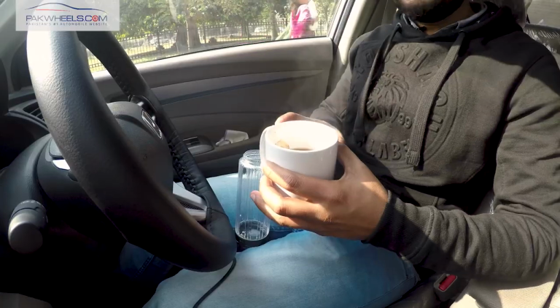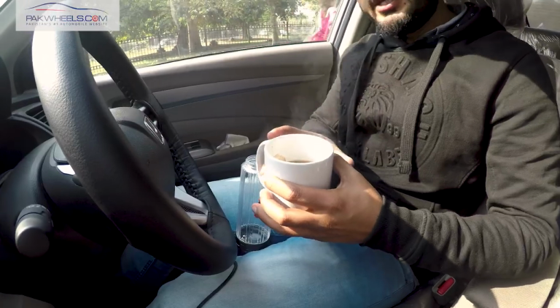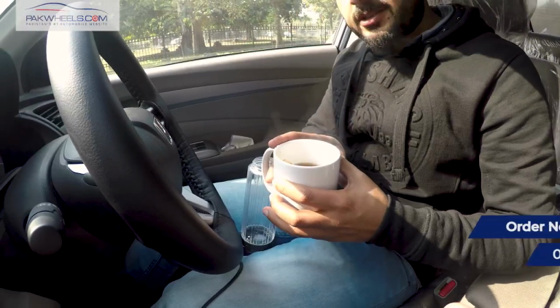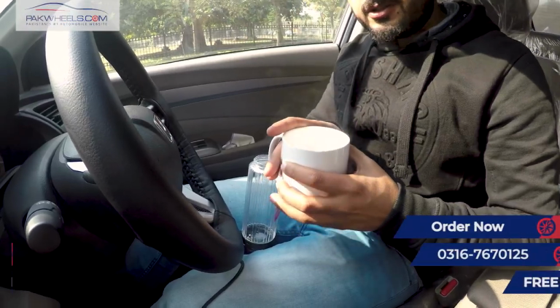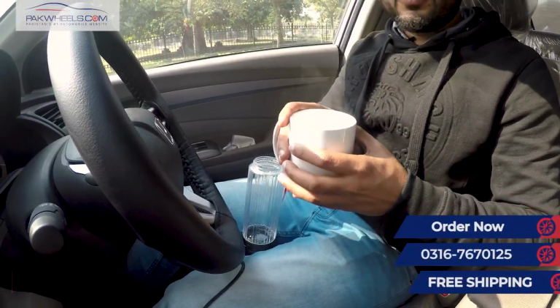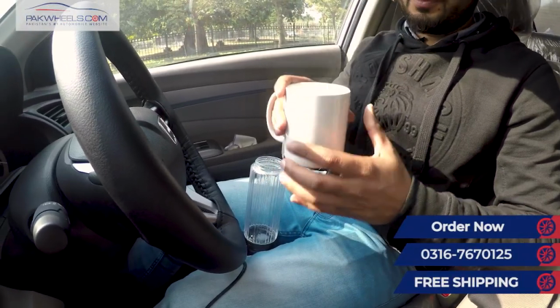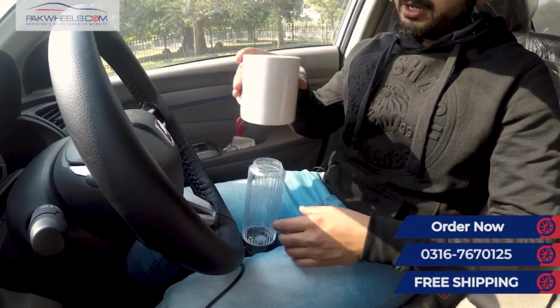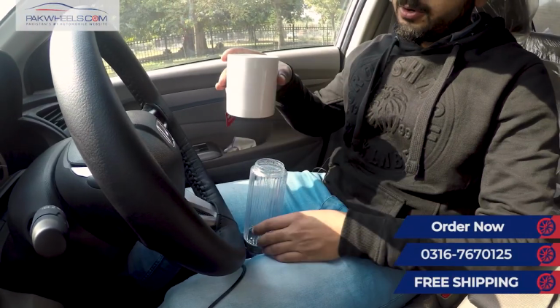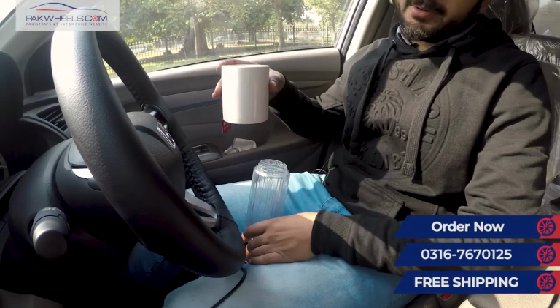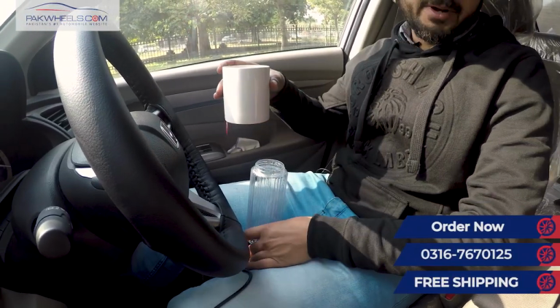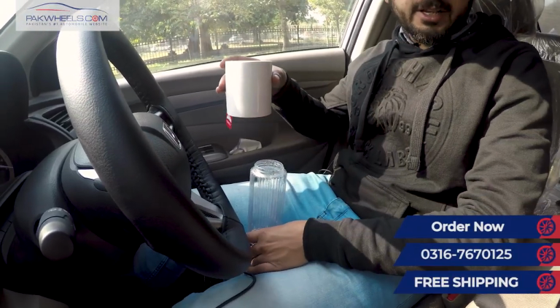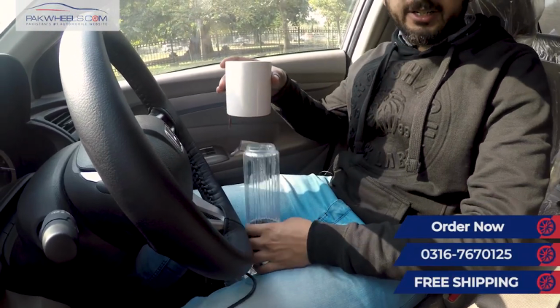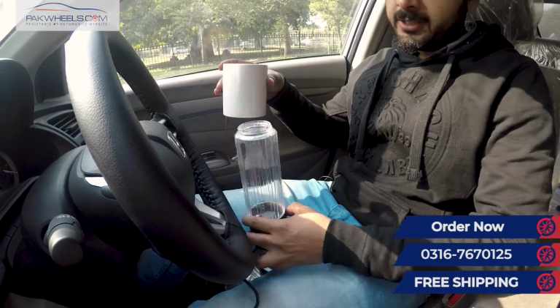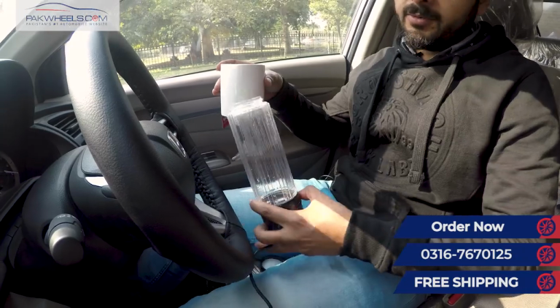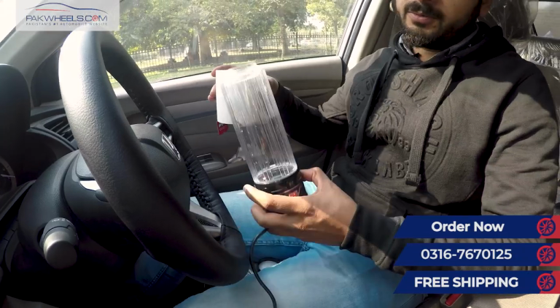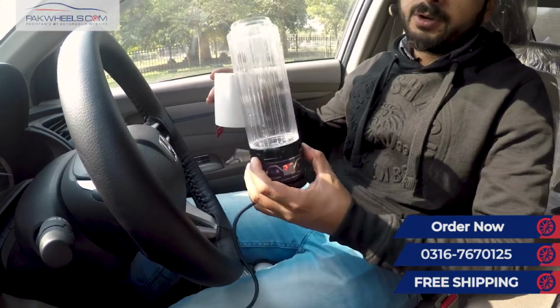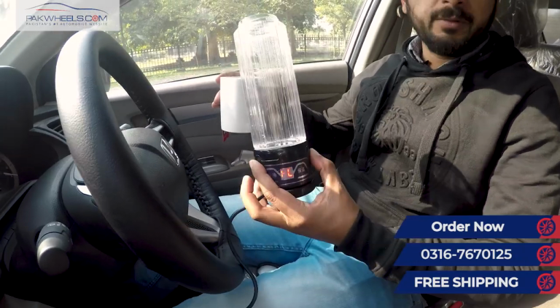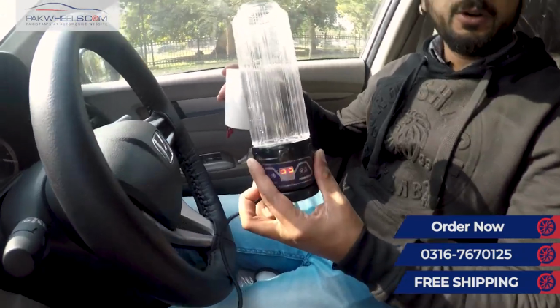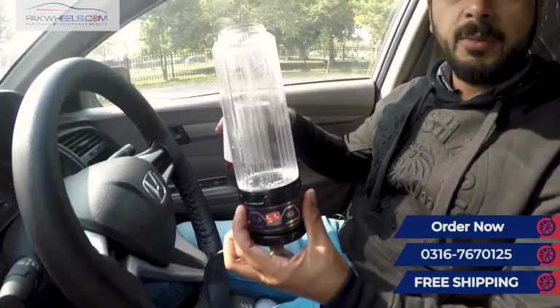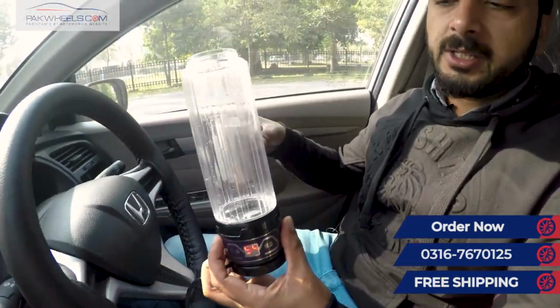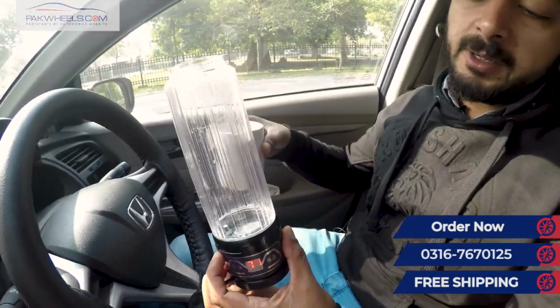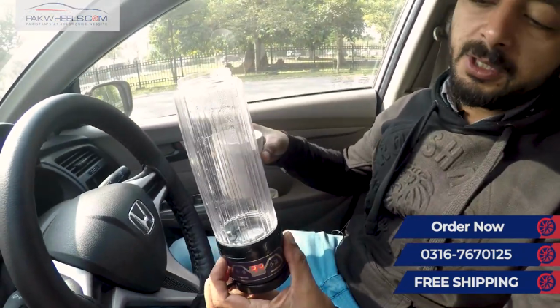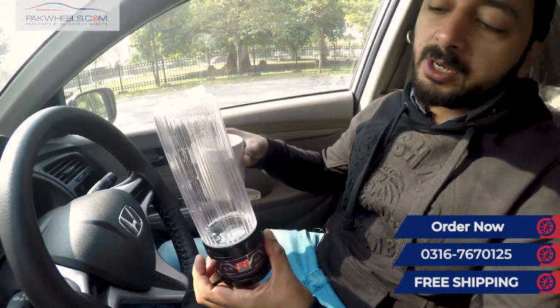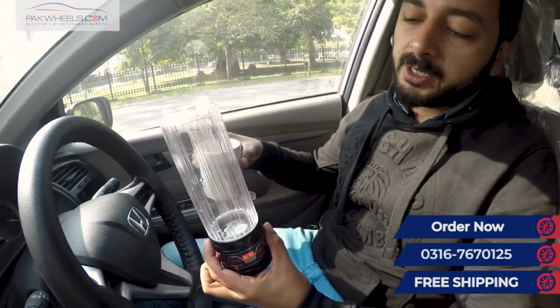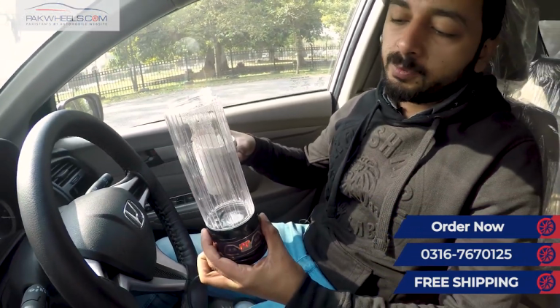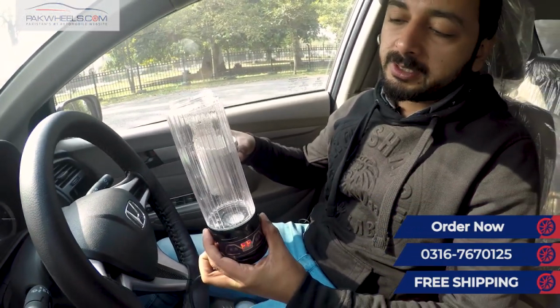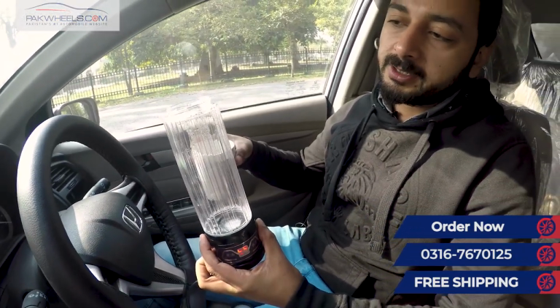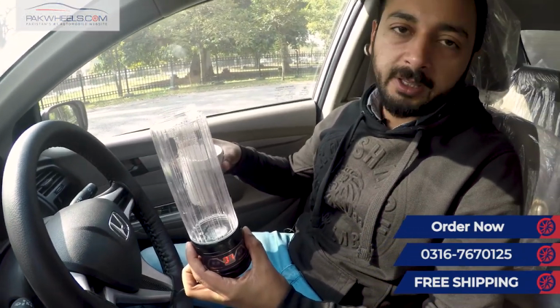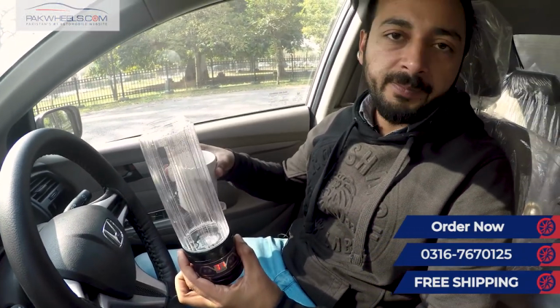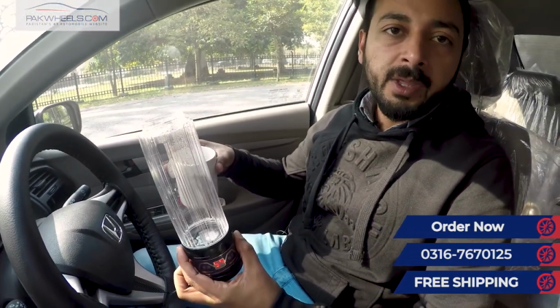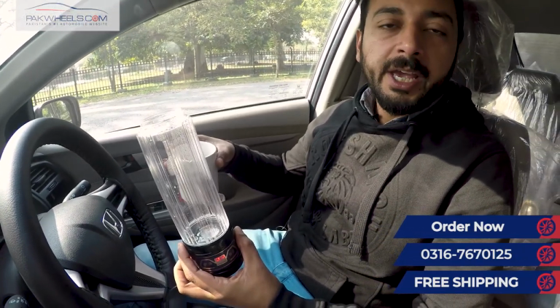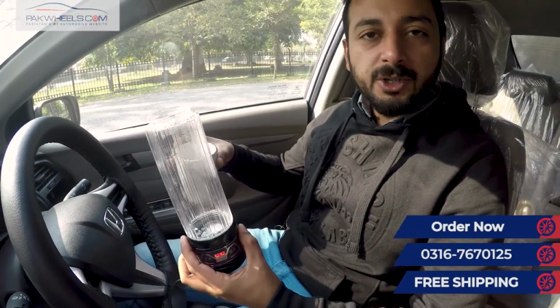Viewers, this useful product can be used at home as well. It comes with free delivery, and you can get our number on the screen.